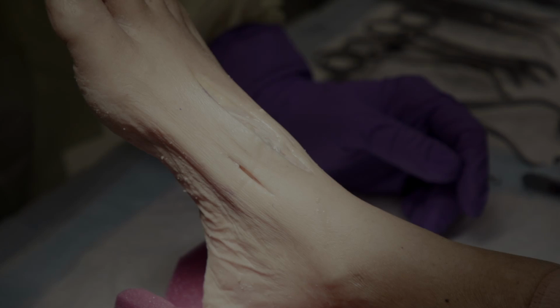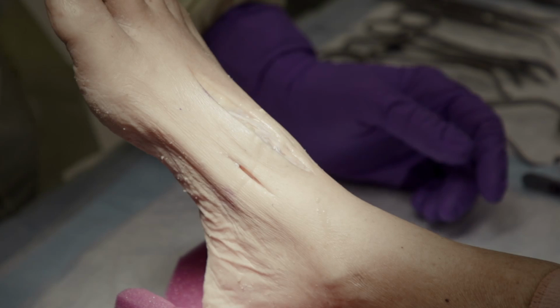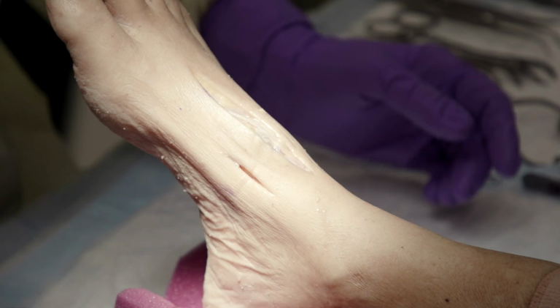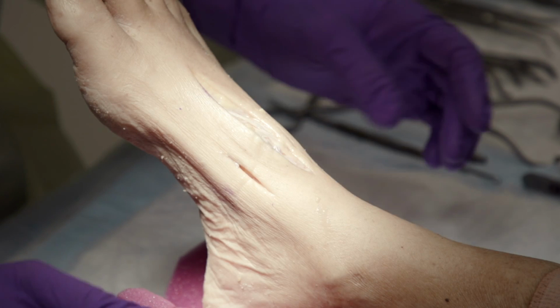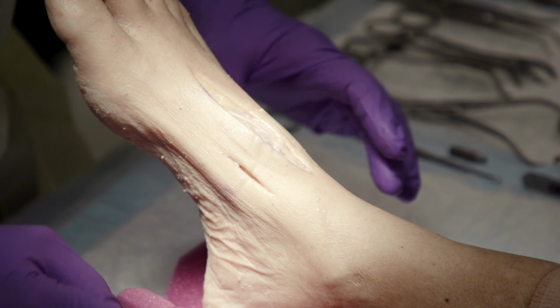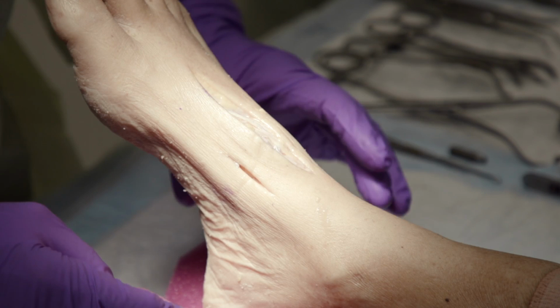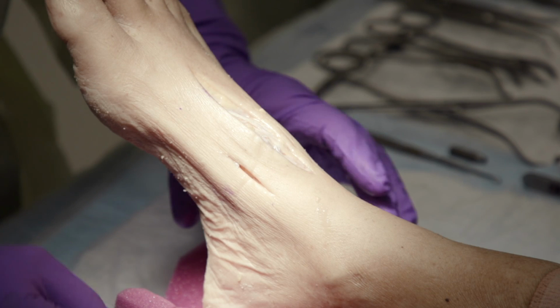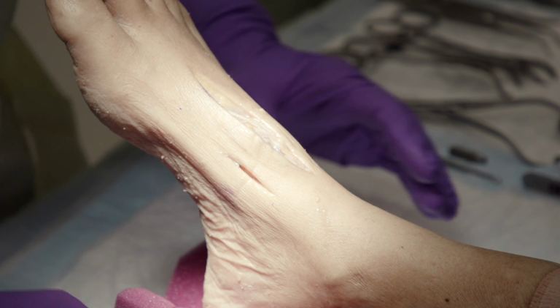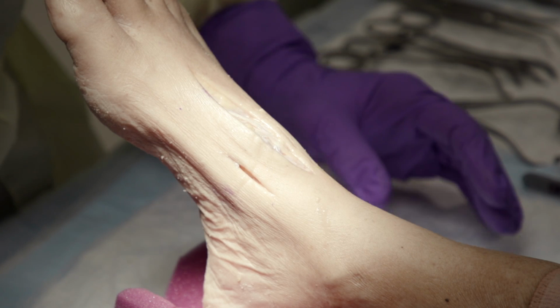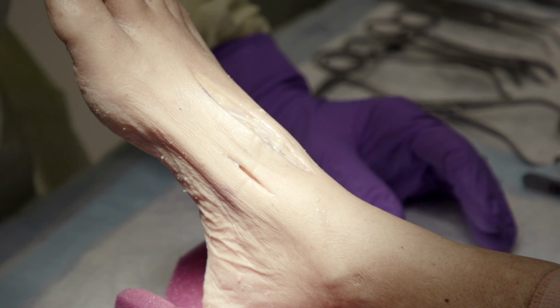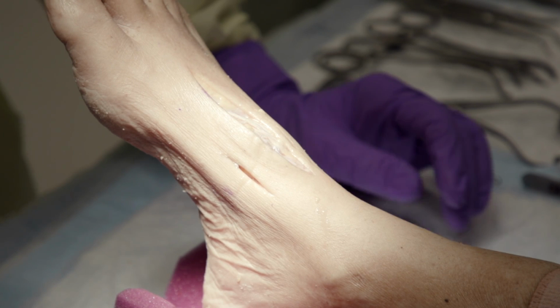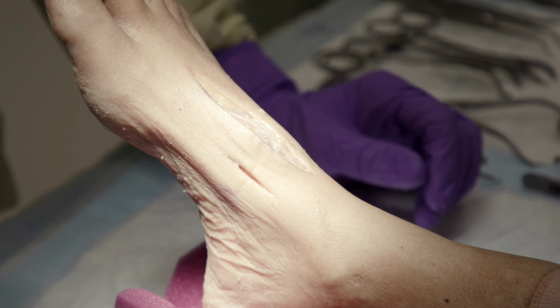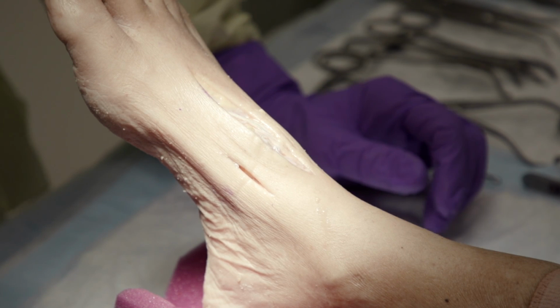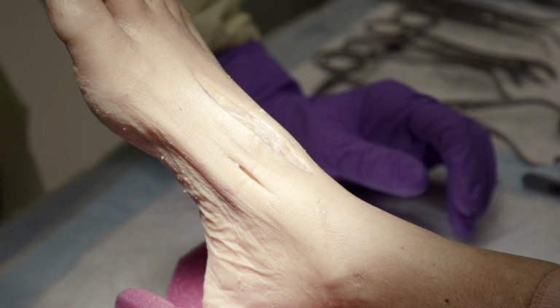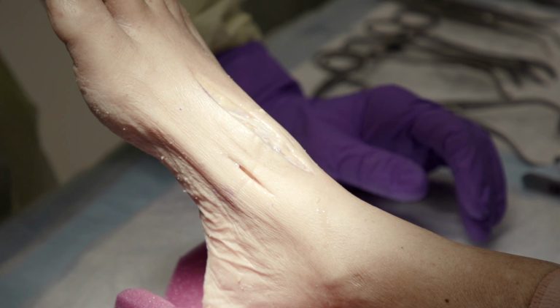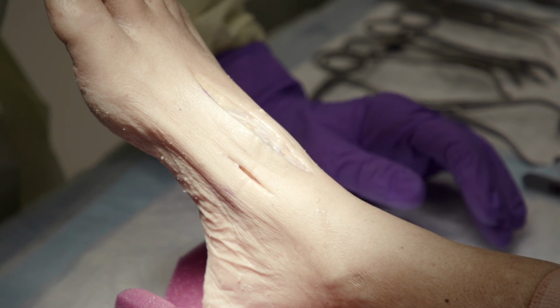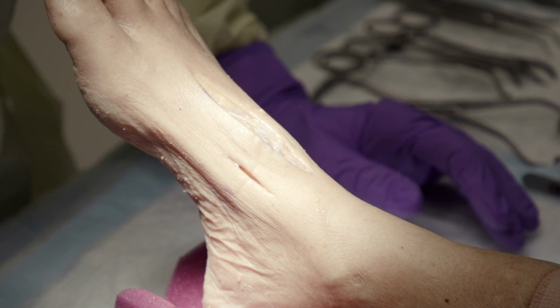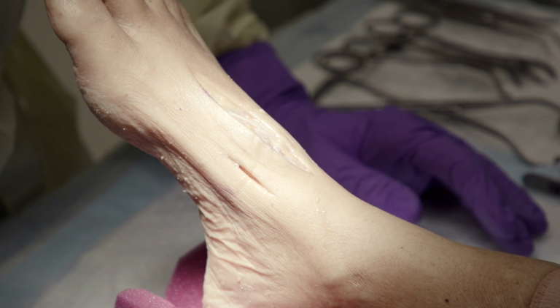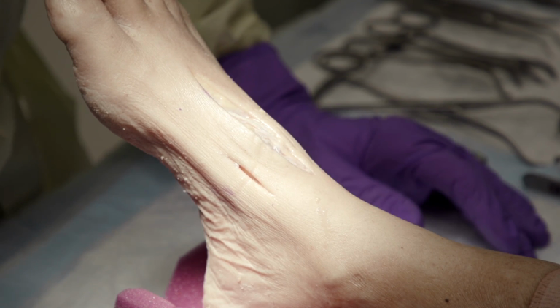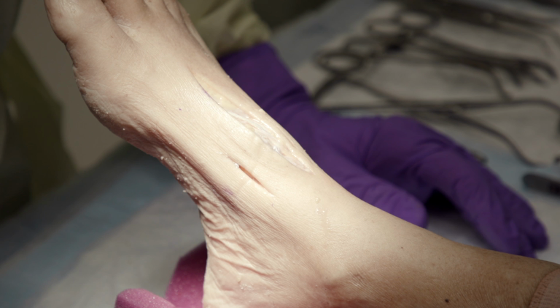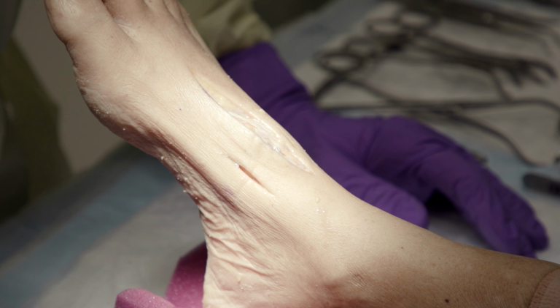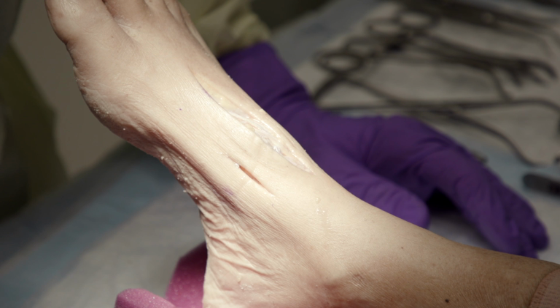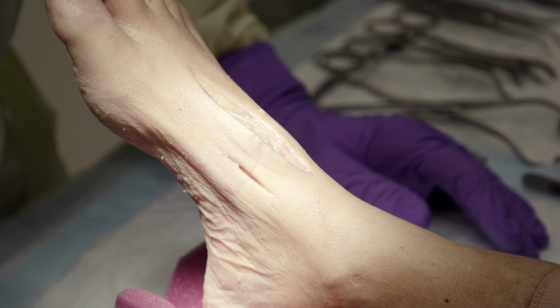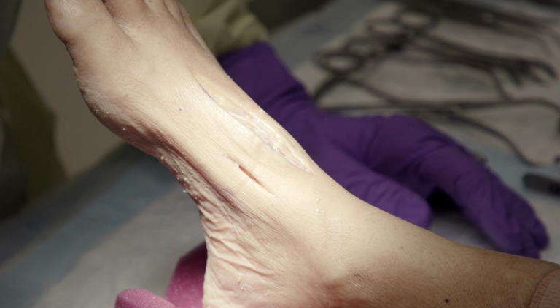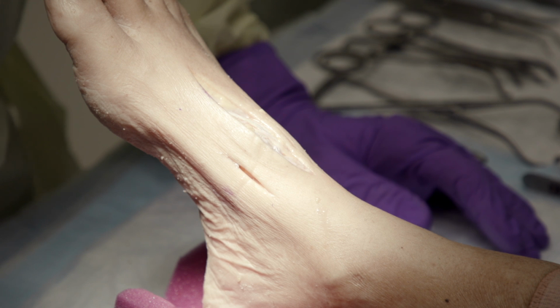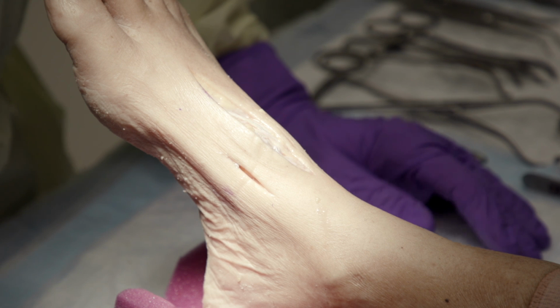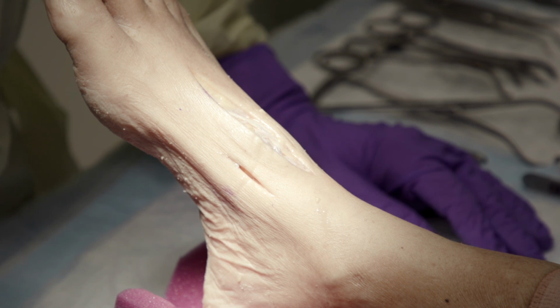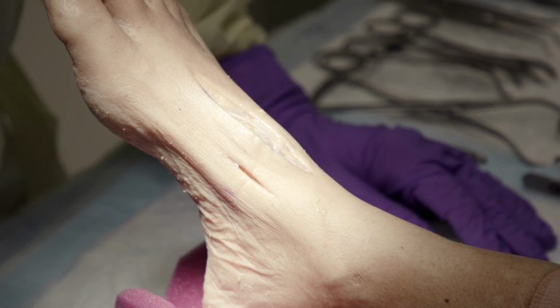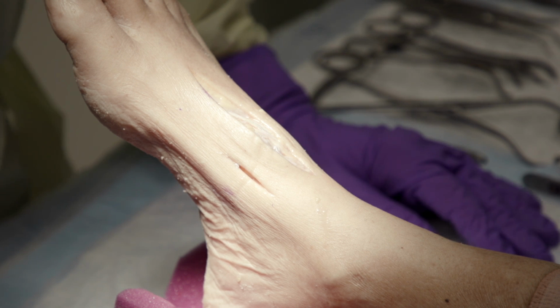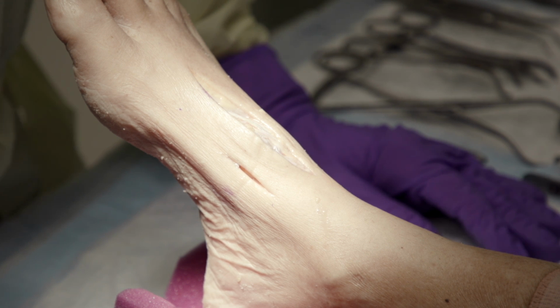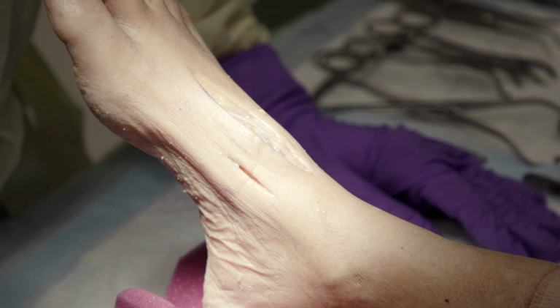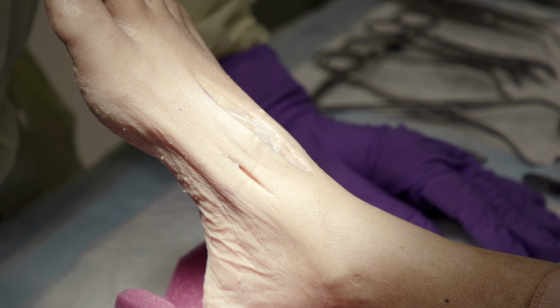This is Rob Fox, my practice in Provo, Utah, and I'm a foot and ankle fellowship-trained orthopedic surgeon.